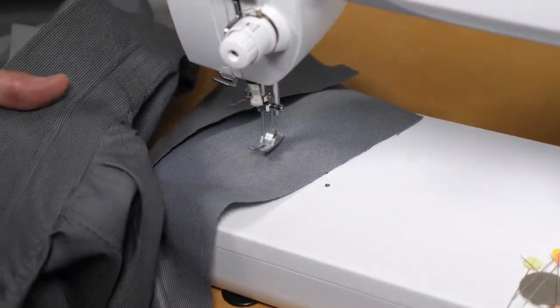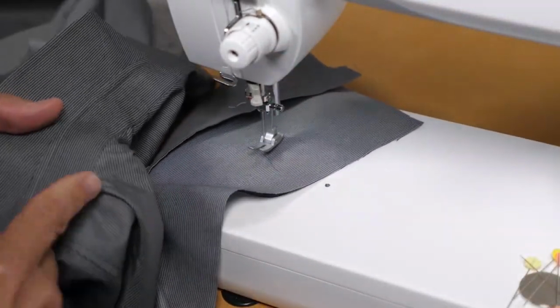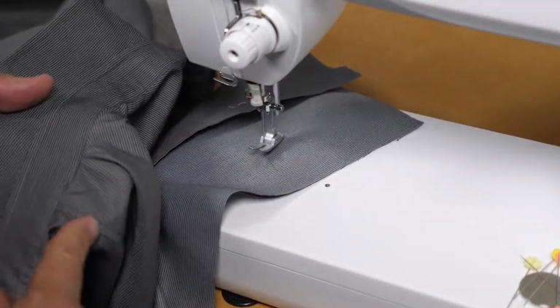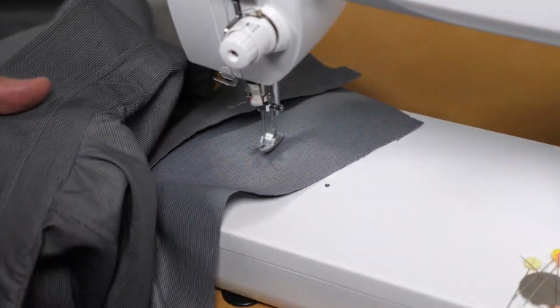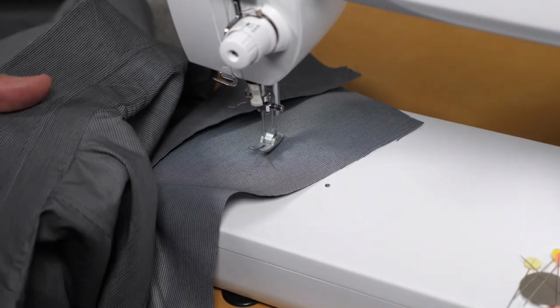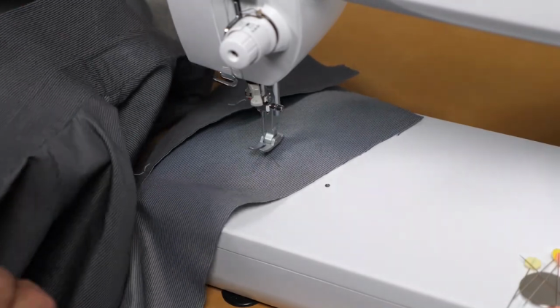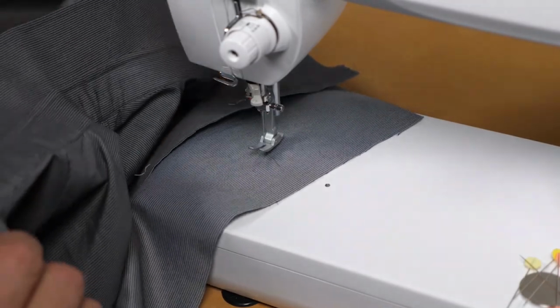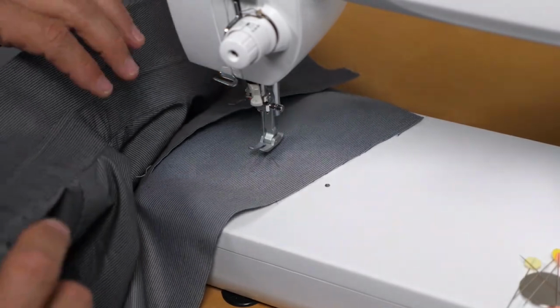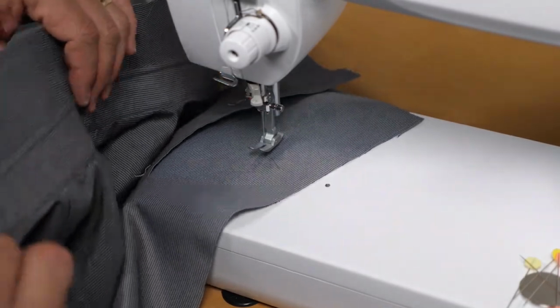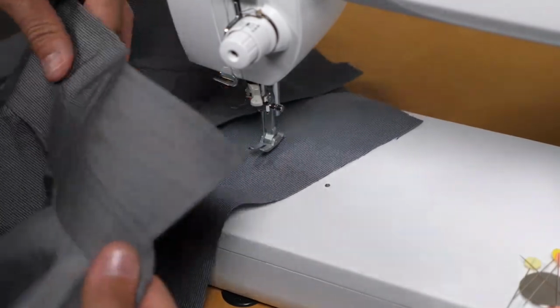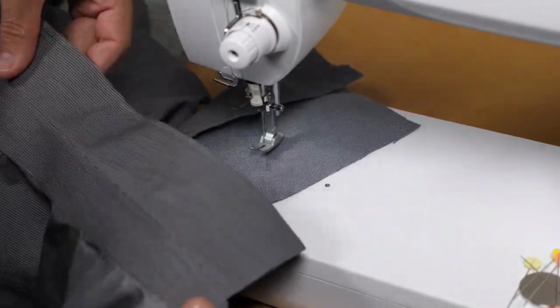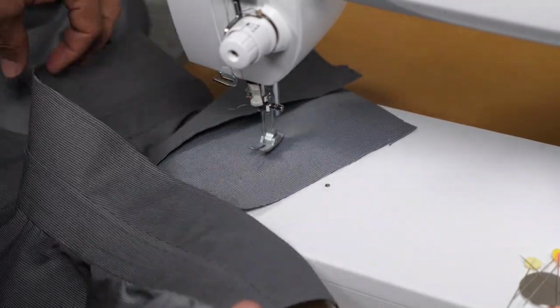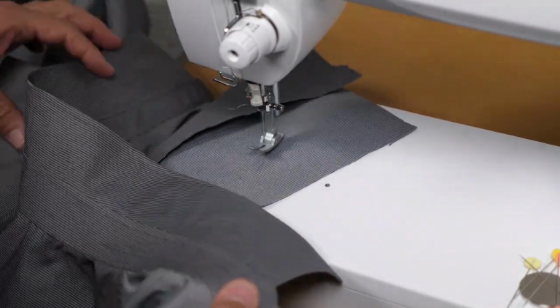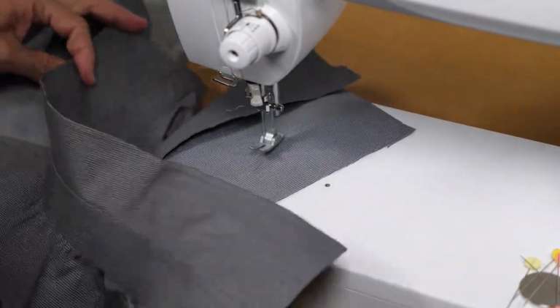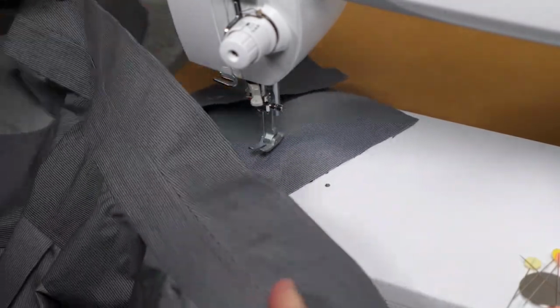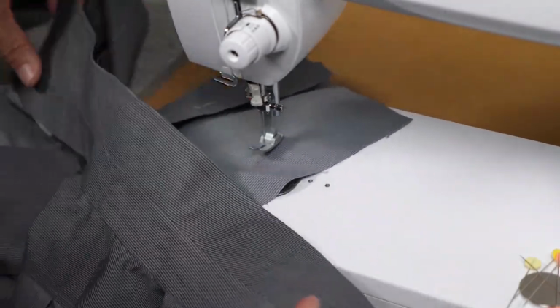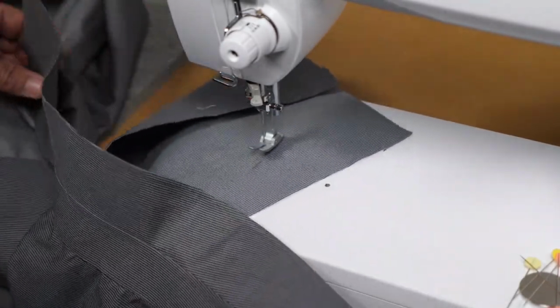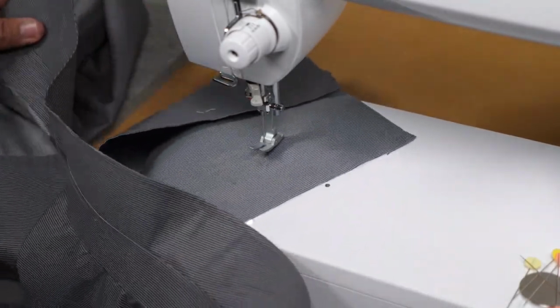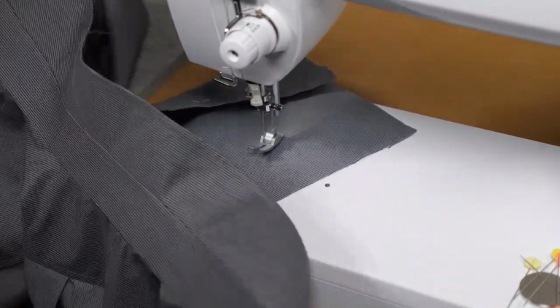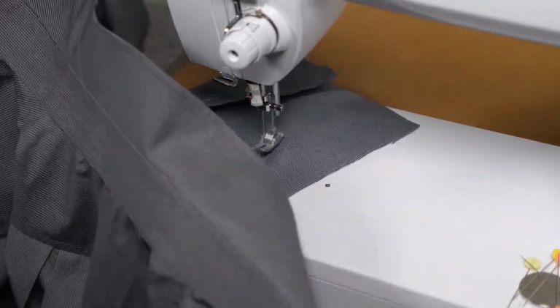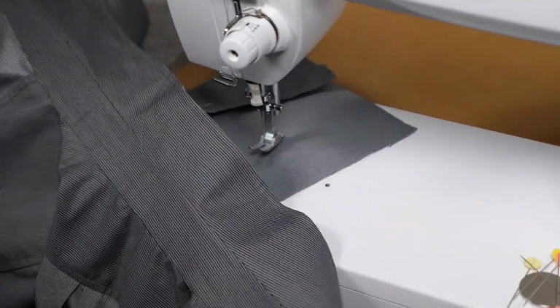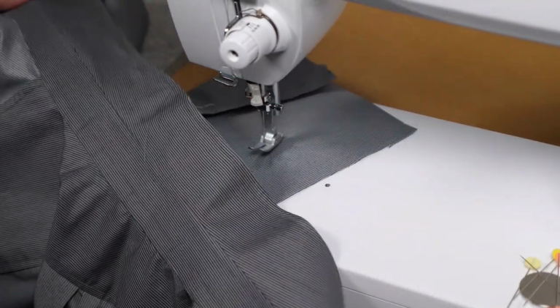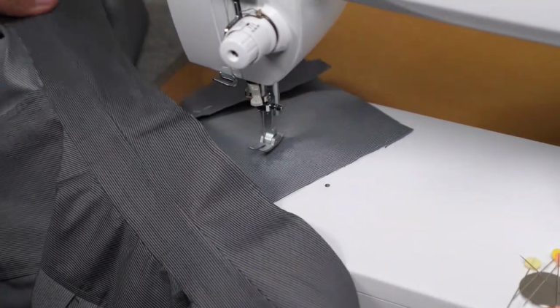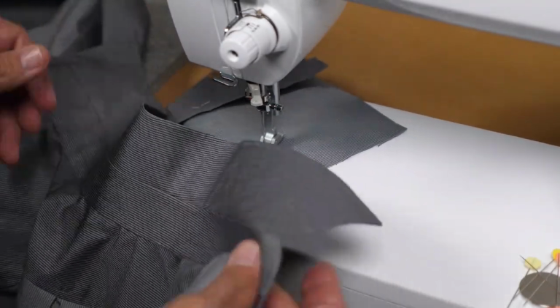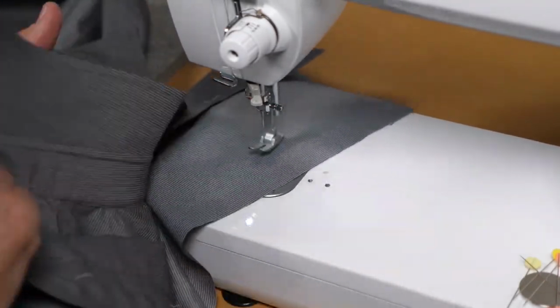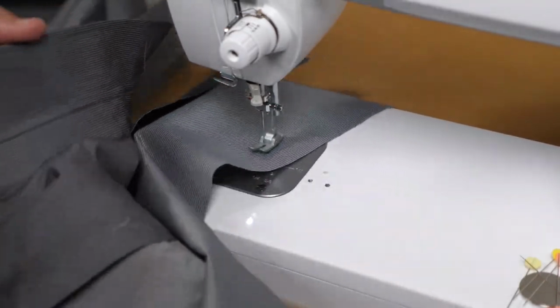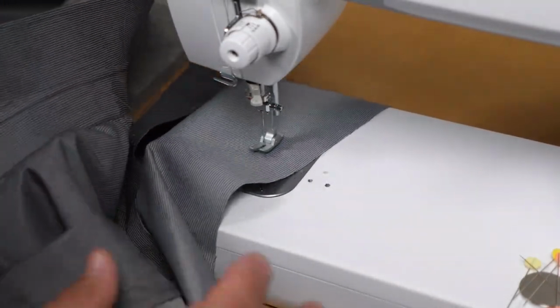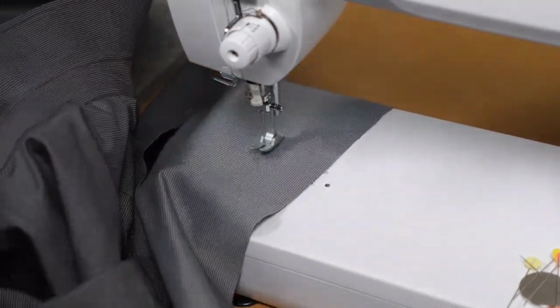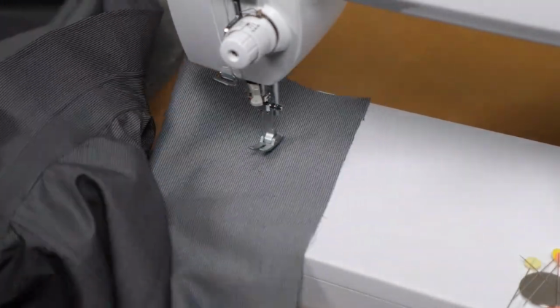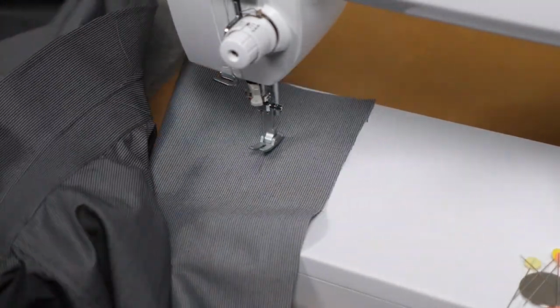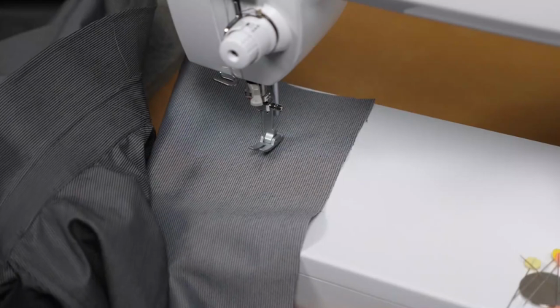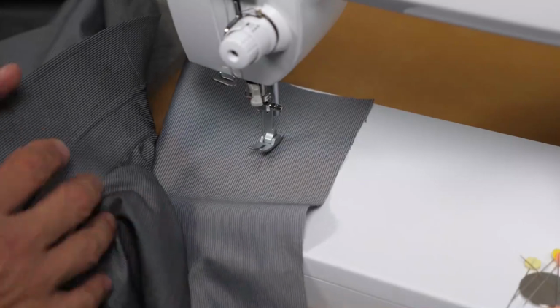And there you have it — our collar stand has been attached to the shirt. We're ready for a nice press, and now we're ready for the sleeves.